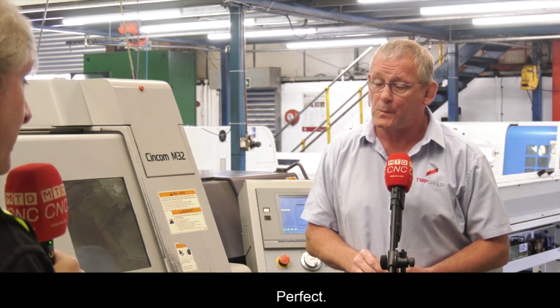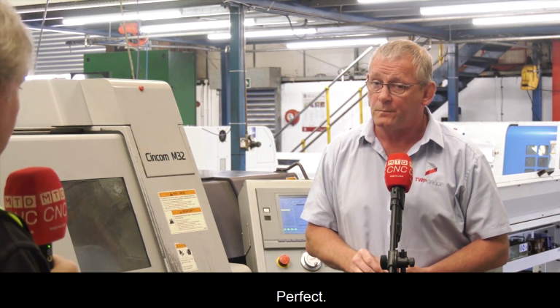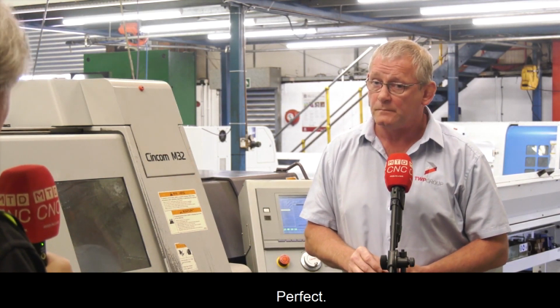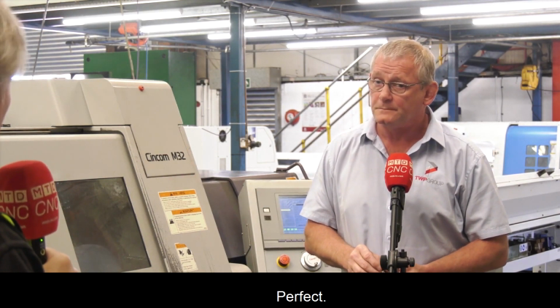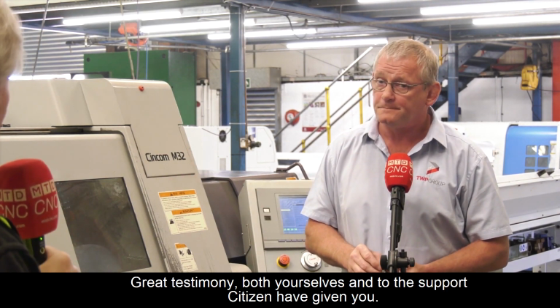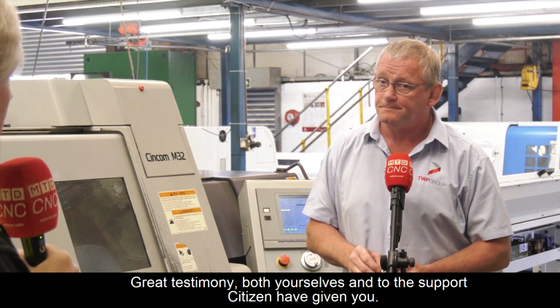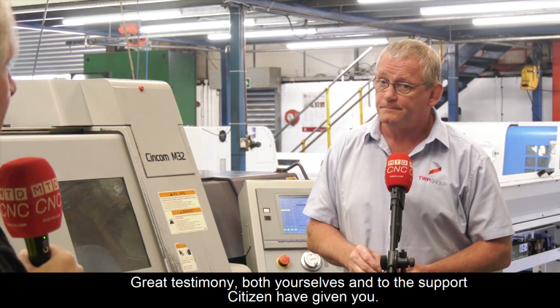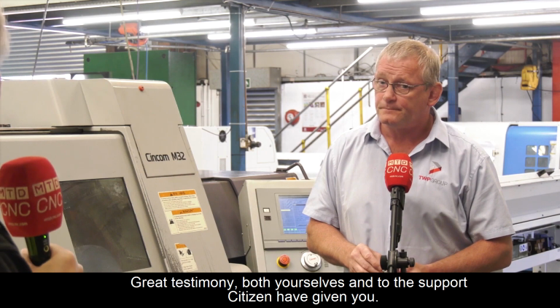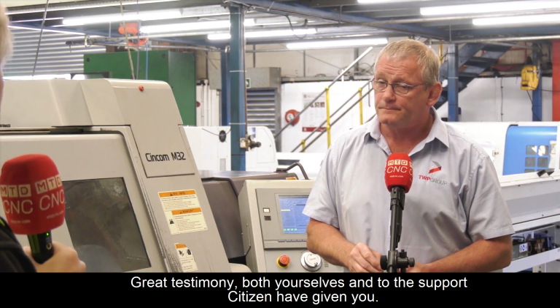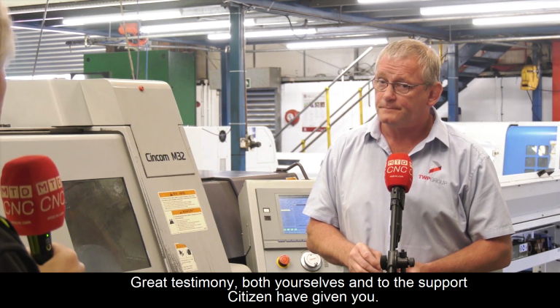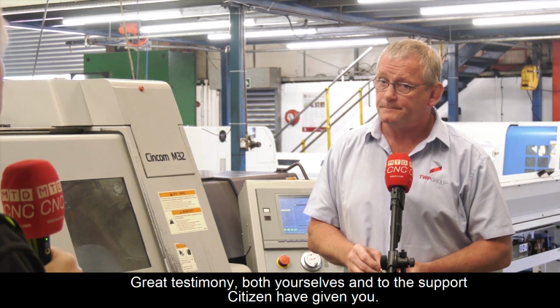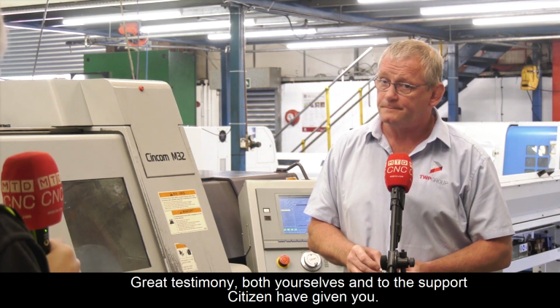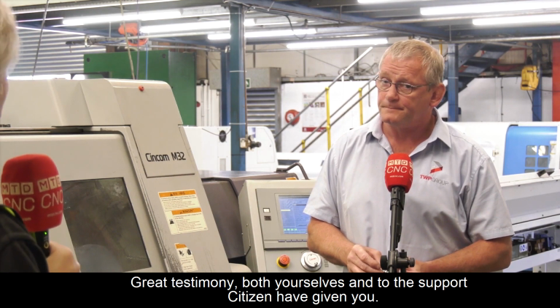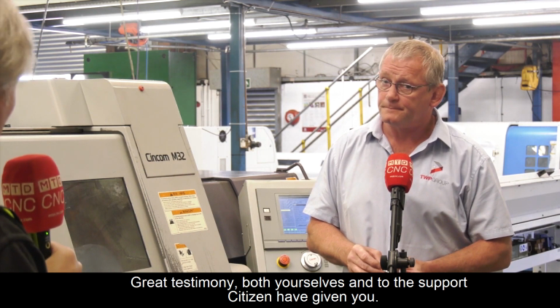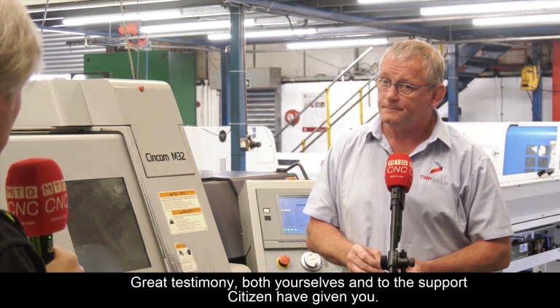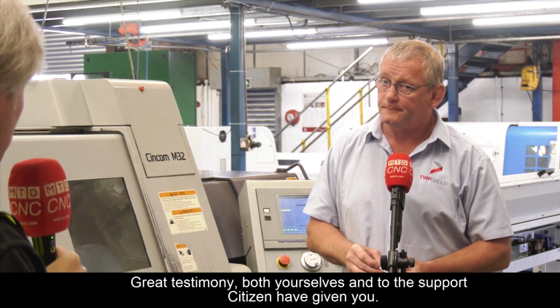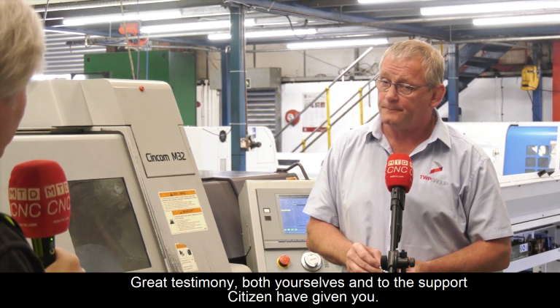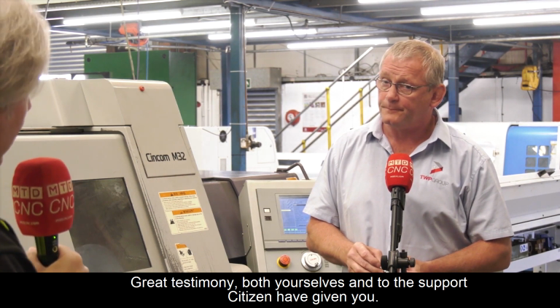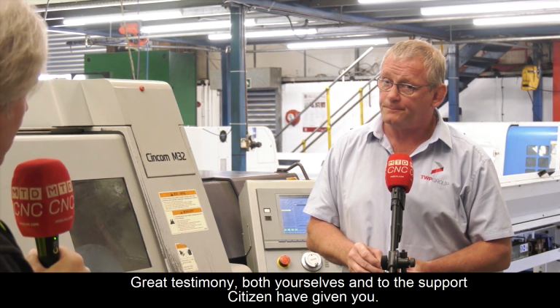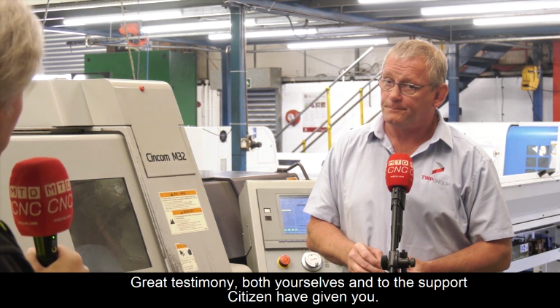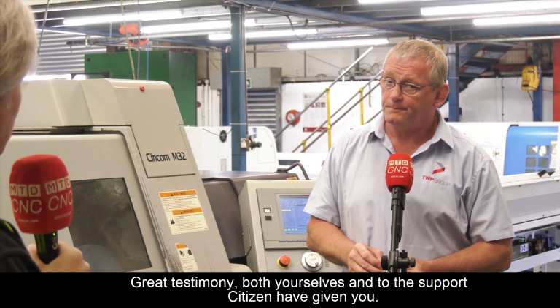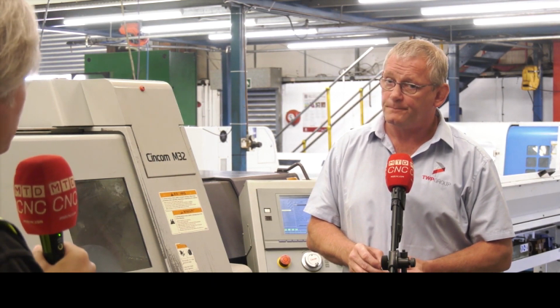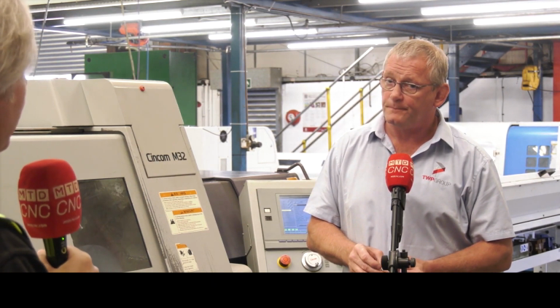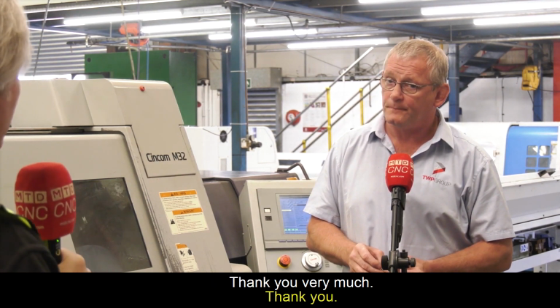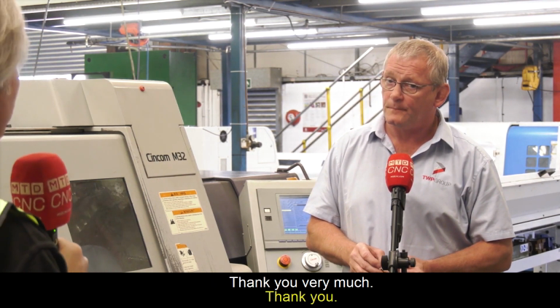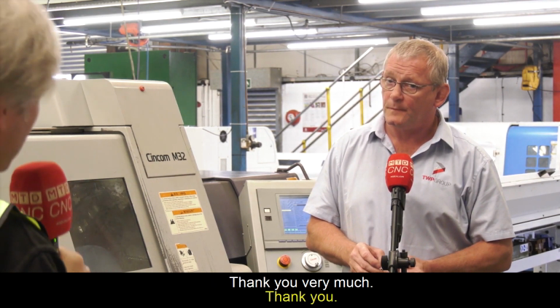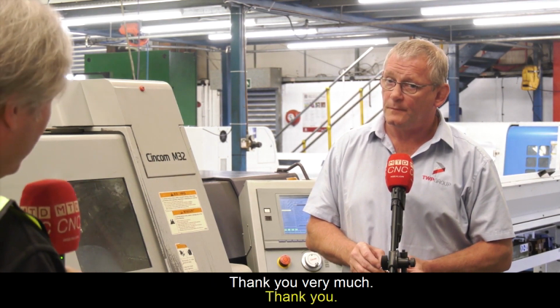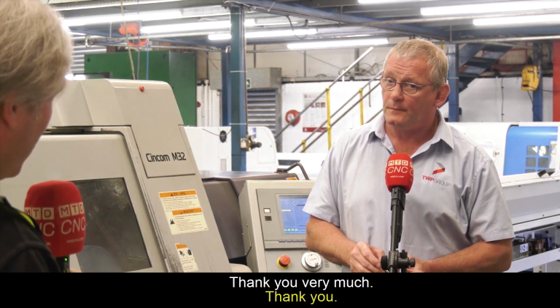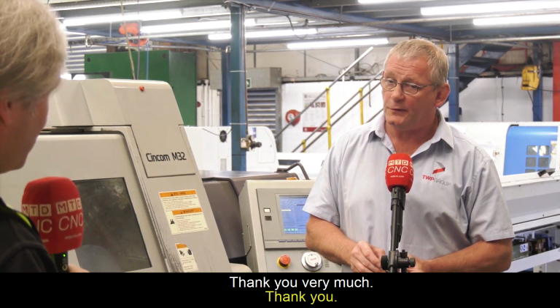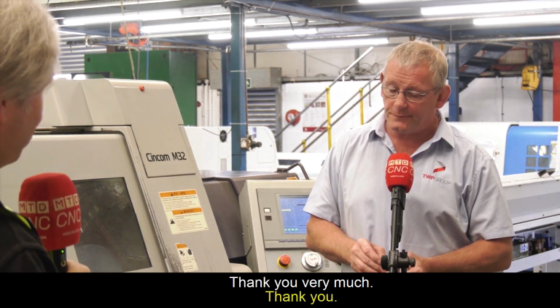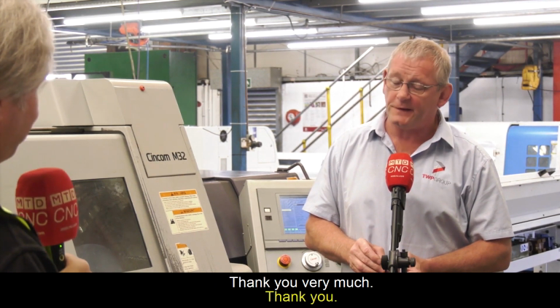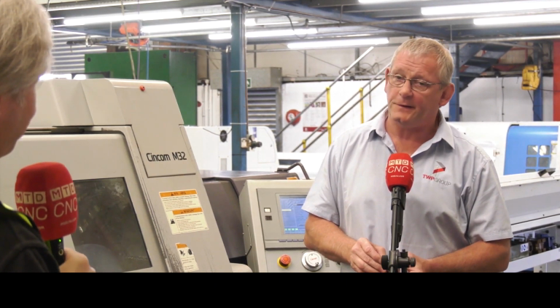There you go — perfect. A great testimony, both to yourselves and to the support we've given you. Thank you very much. Brilliant.